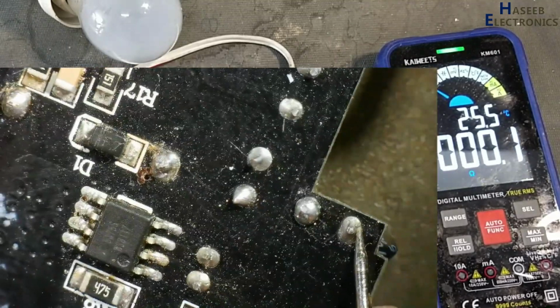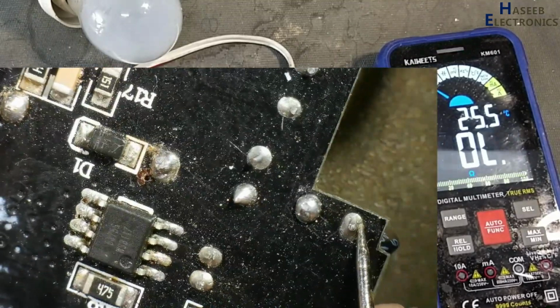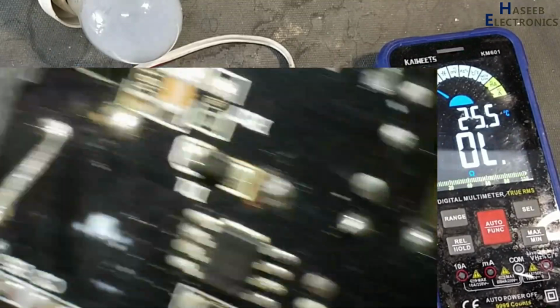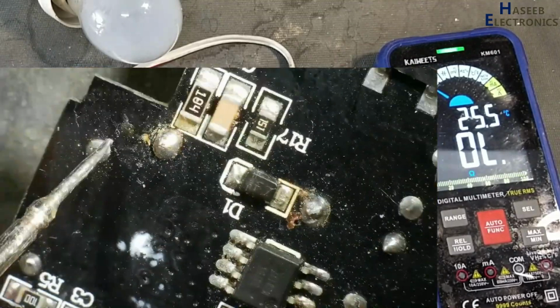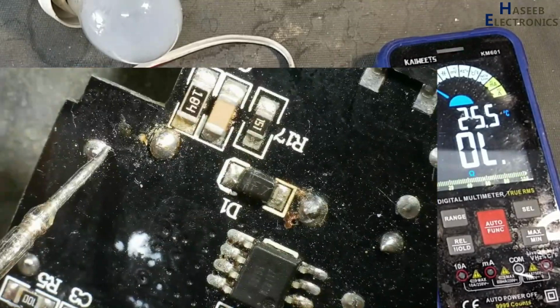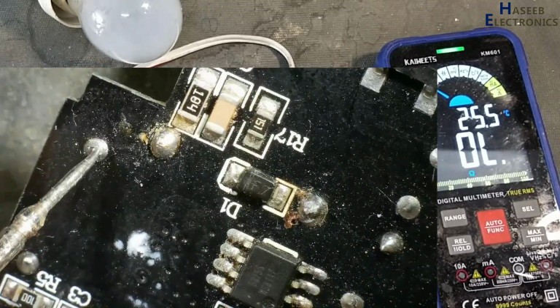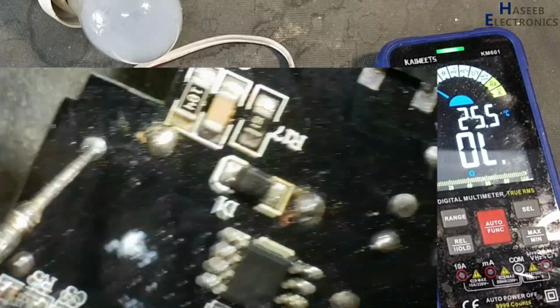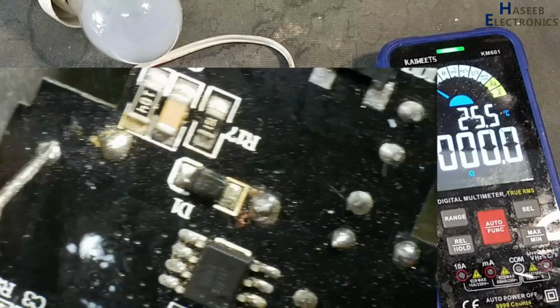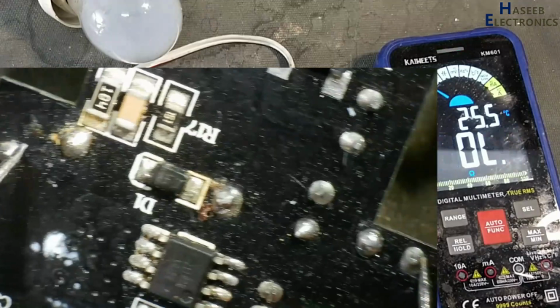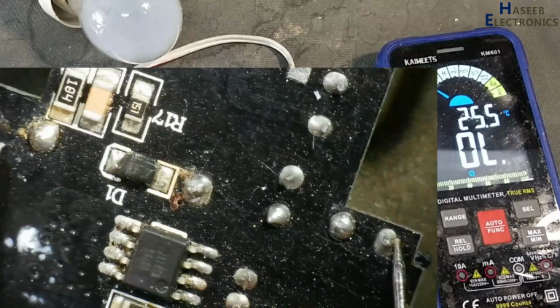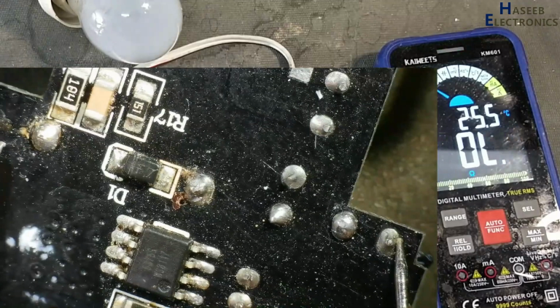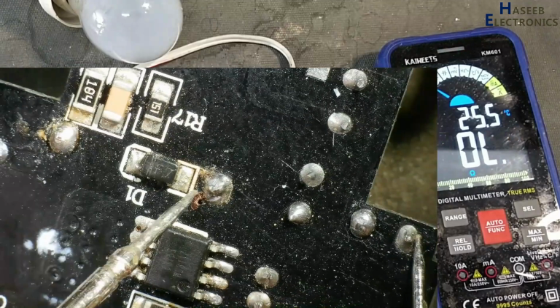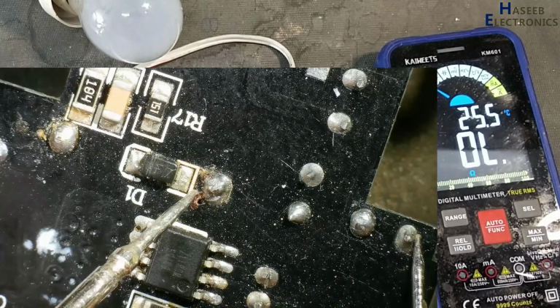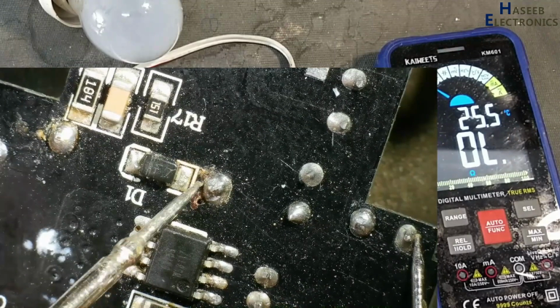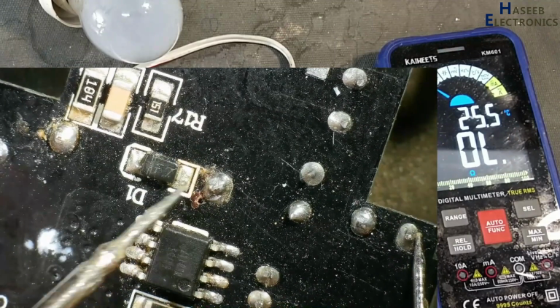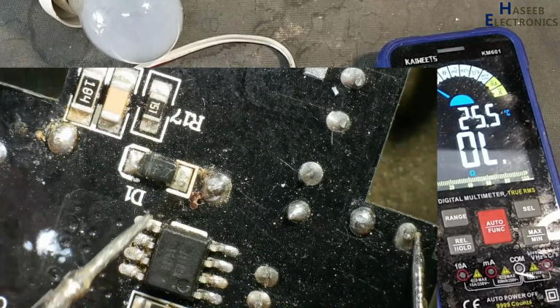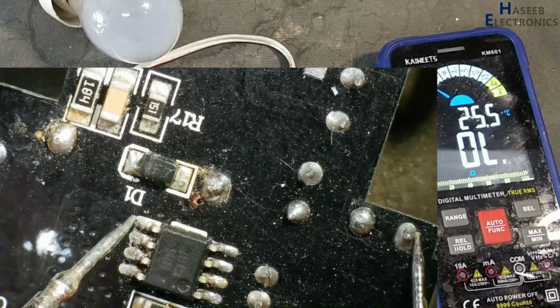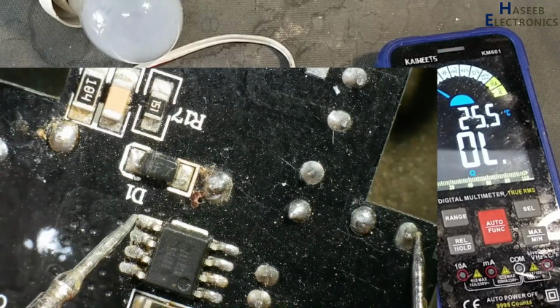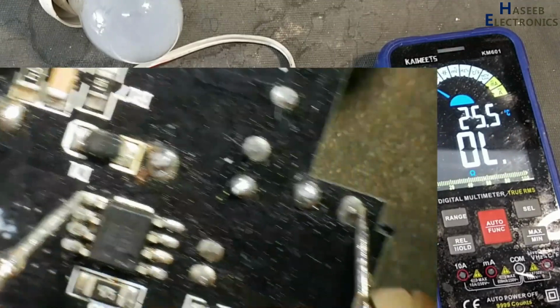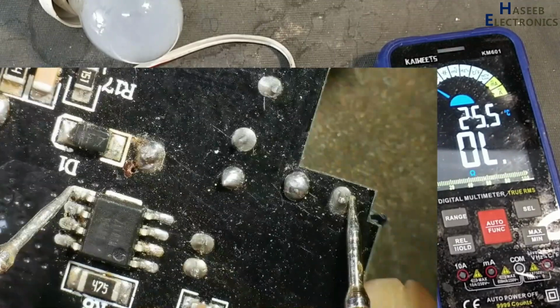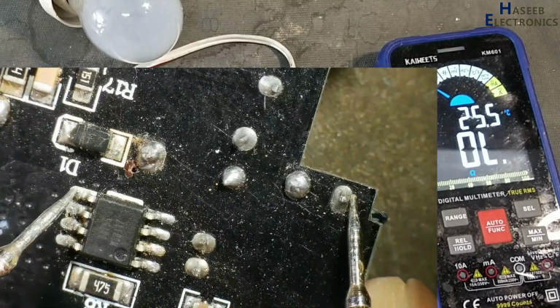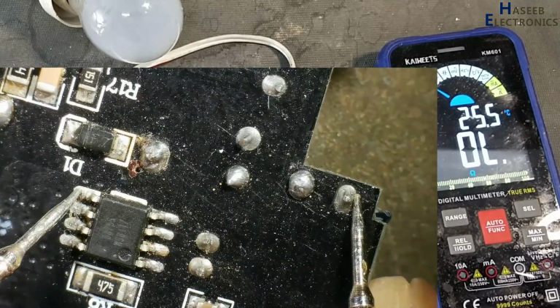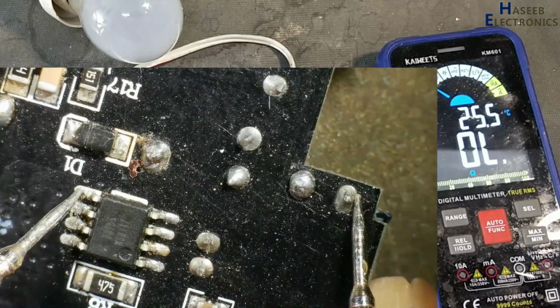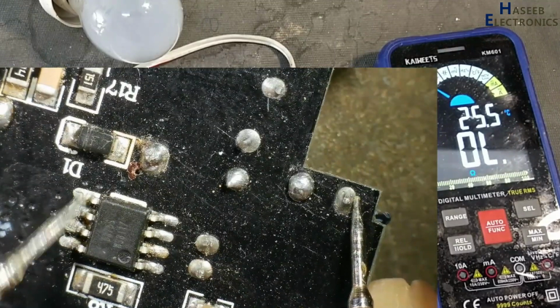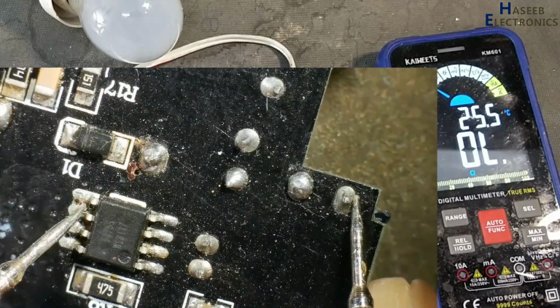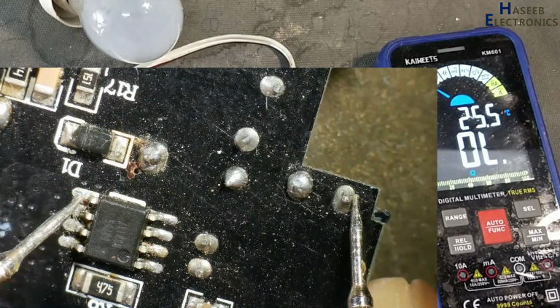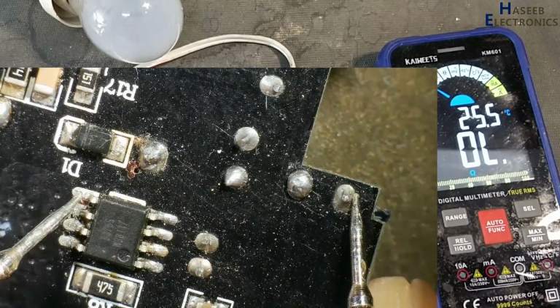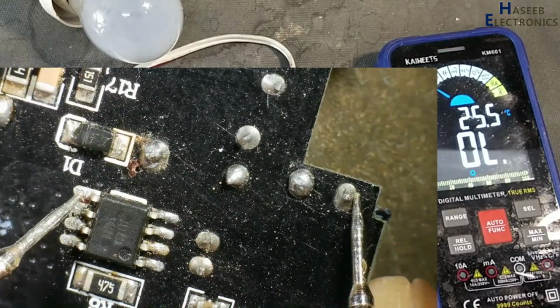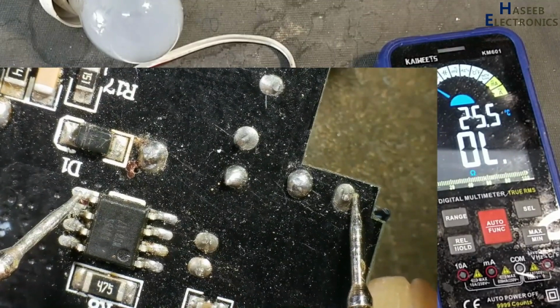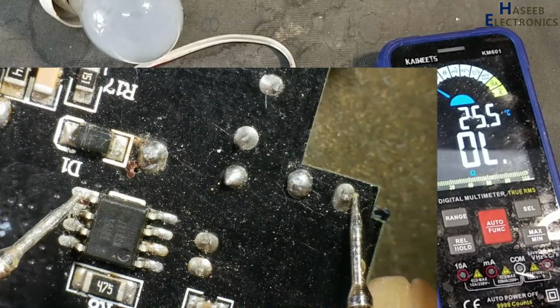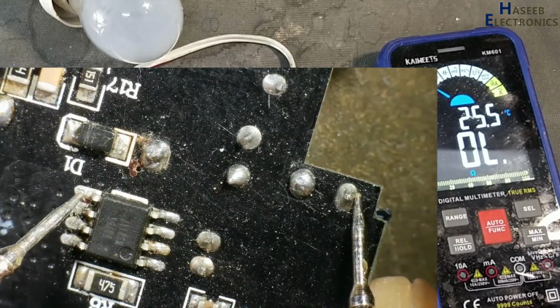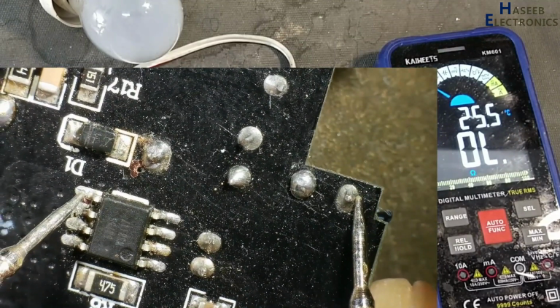Continuity is present at this point. Now we will check at the drain pin — from positive to drain — it is open.